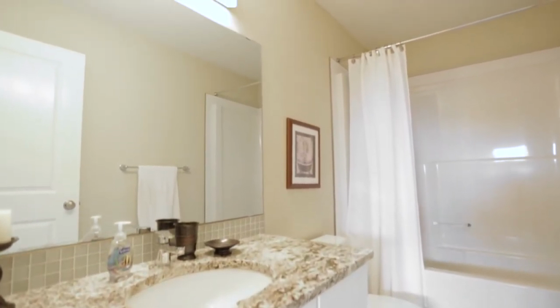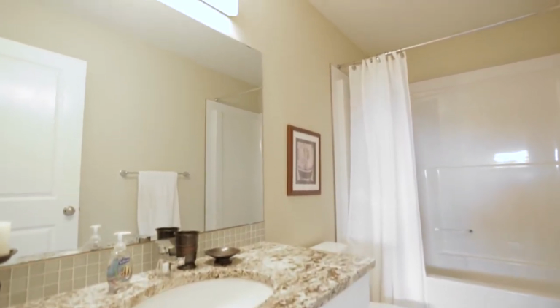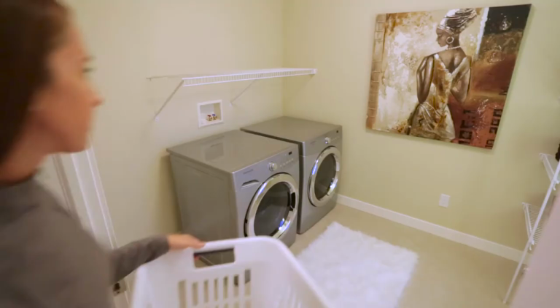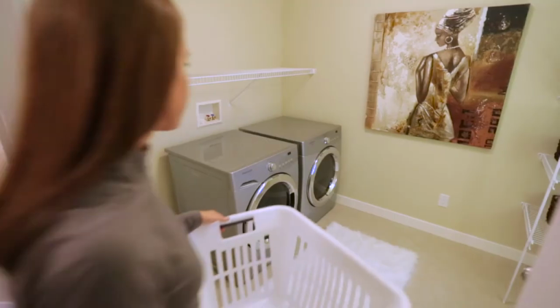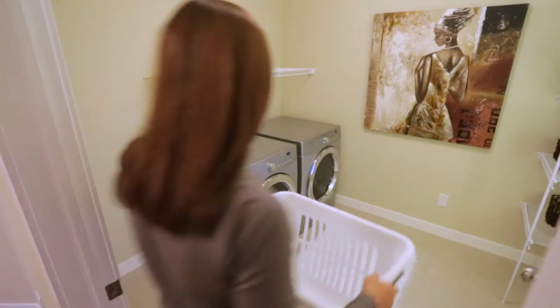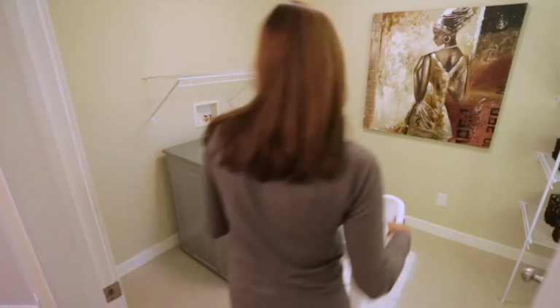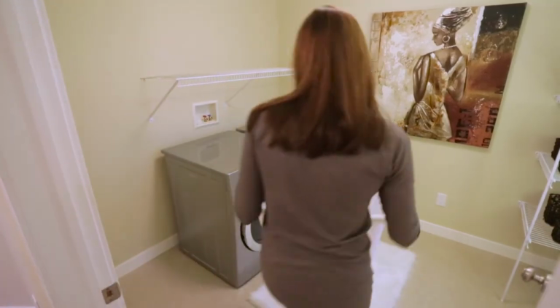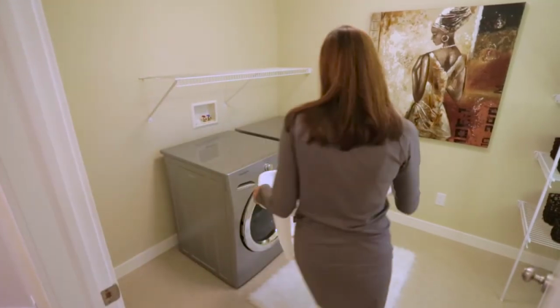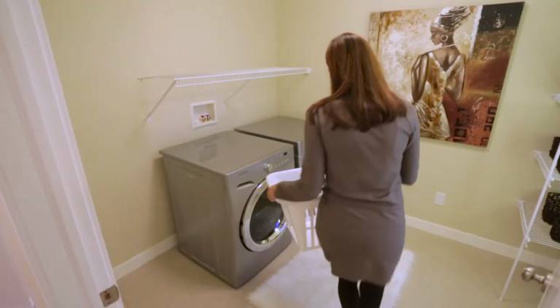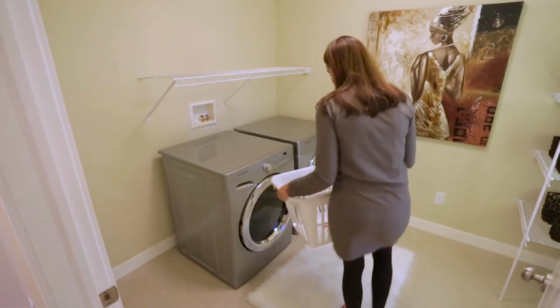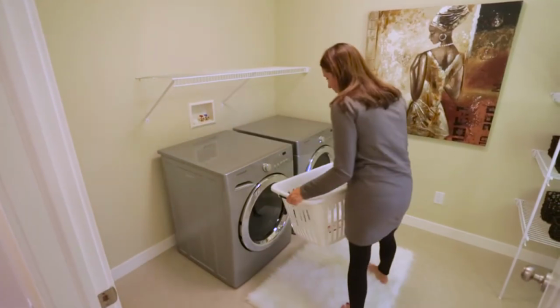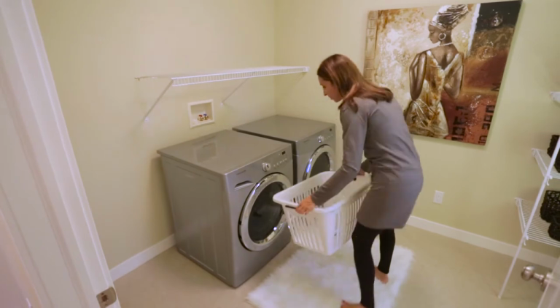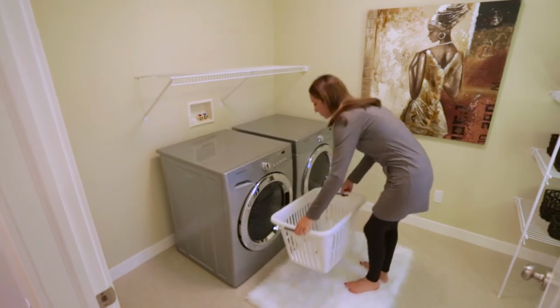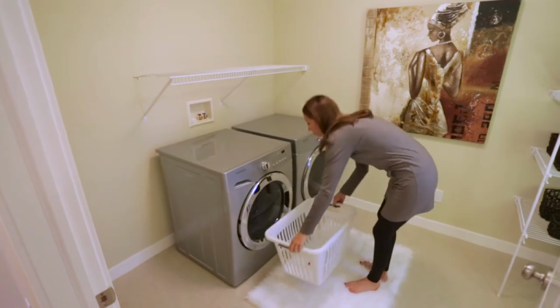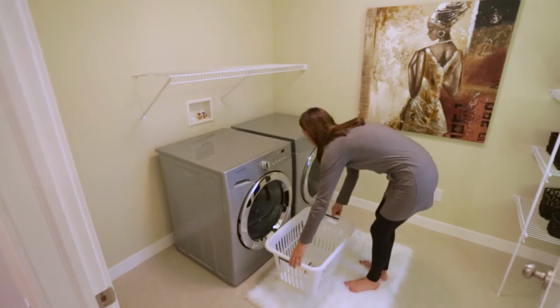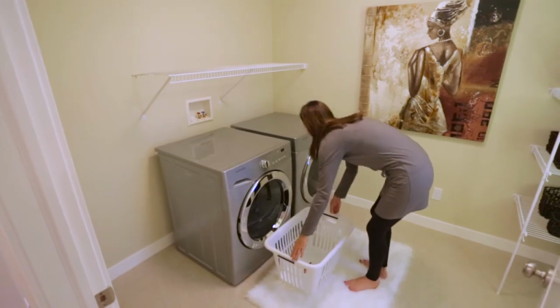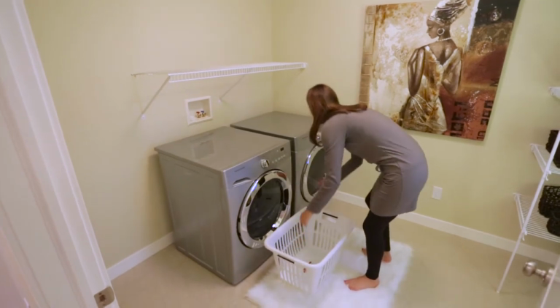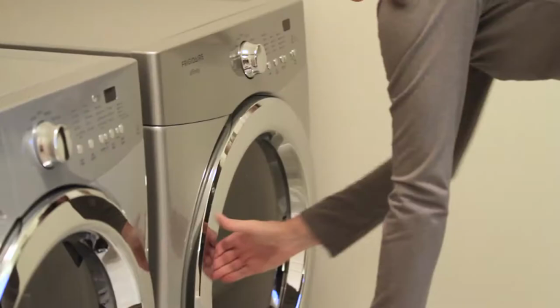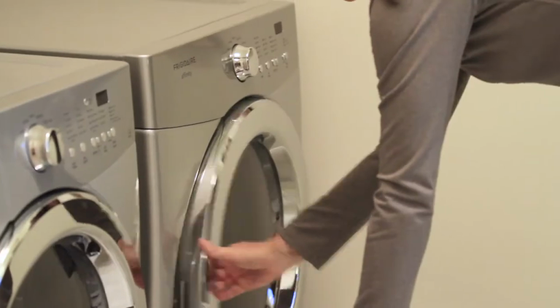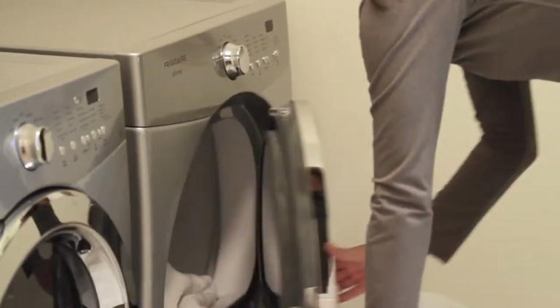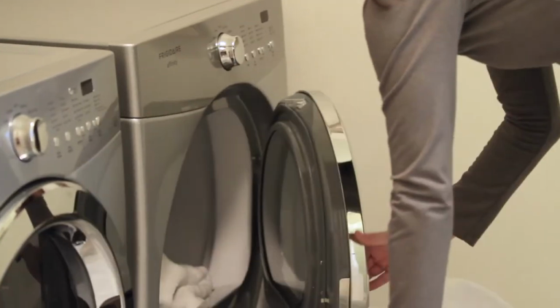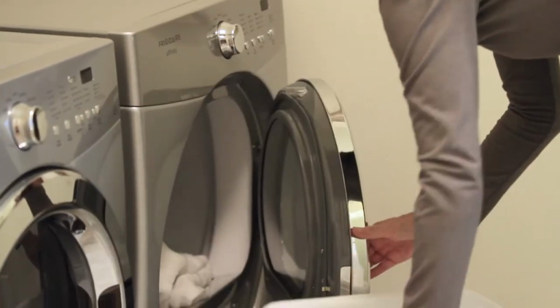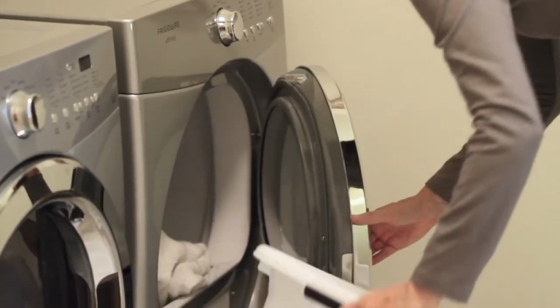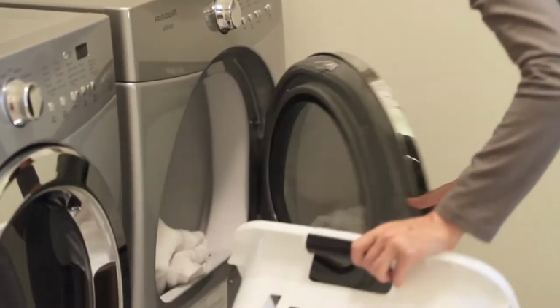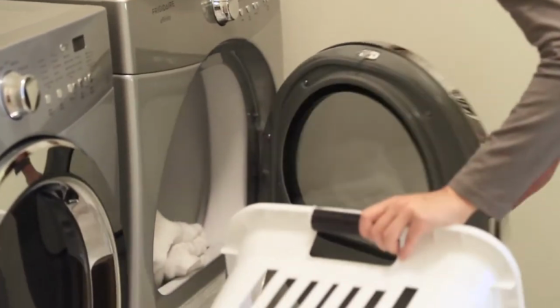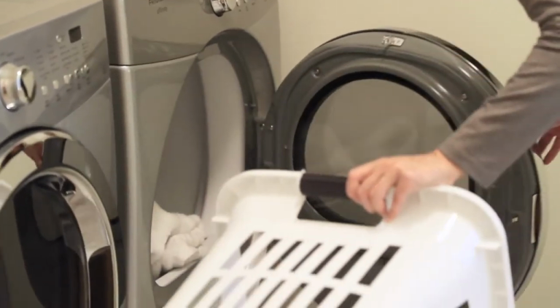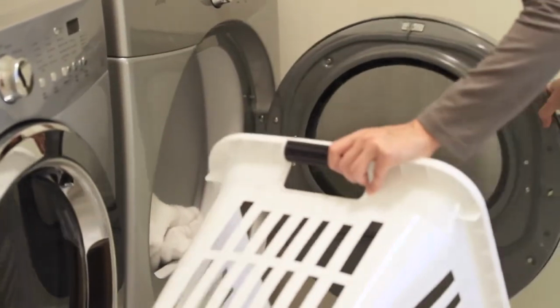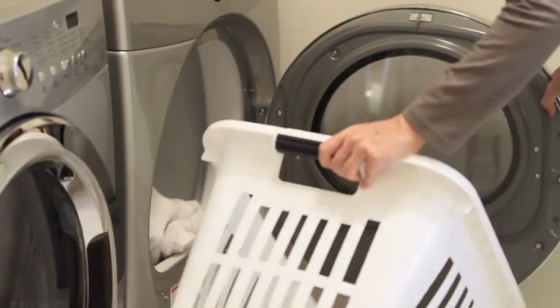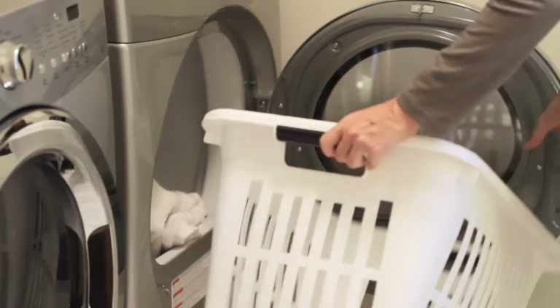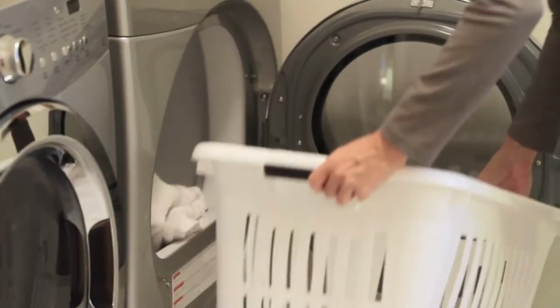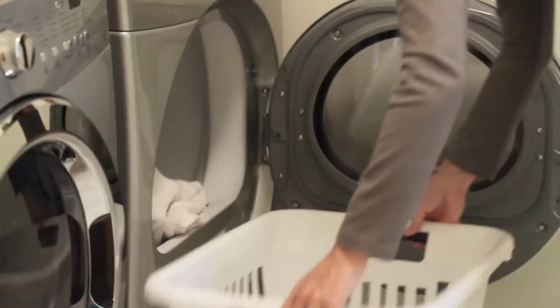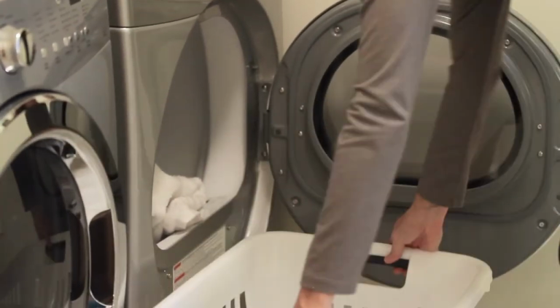A handy second floor laundry room is again one of the many special surprises of the Palomino home.